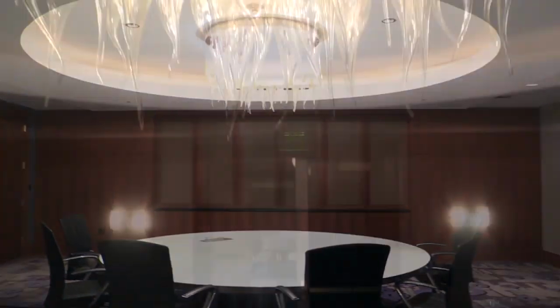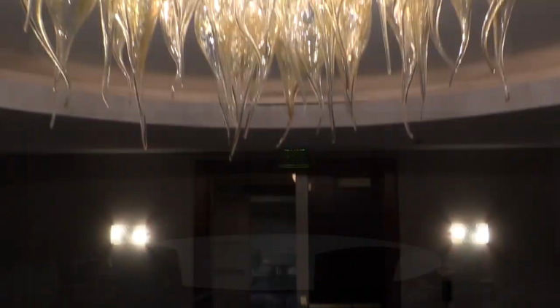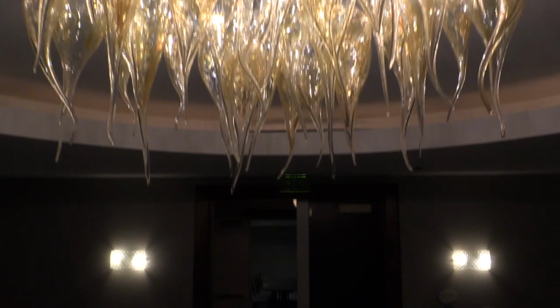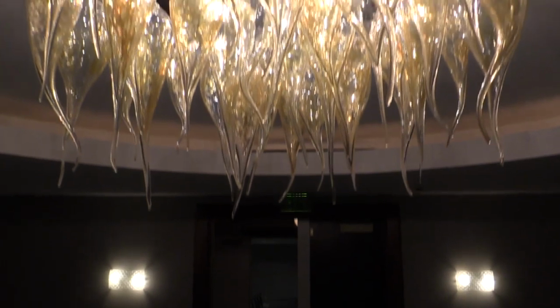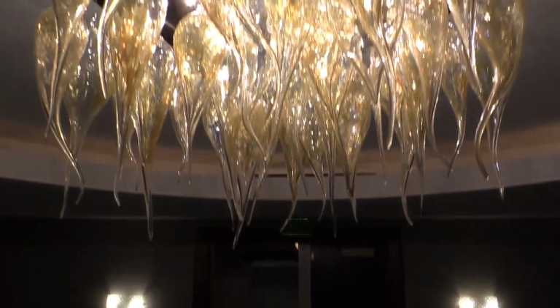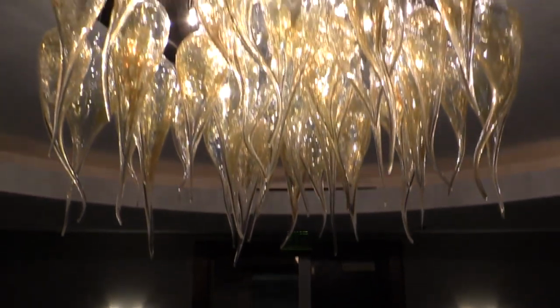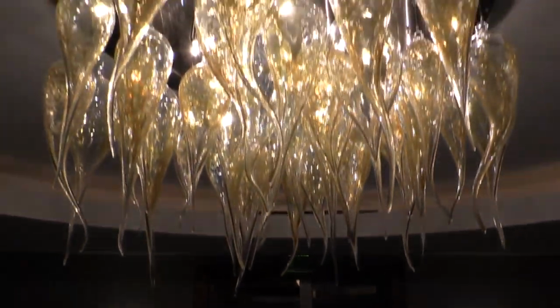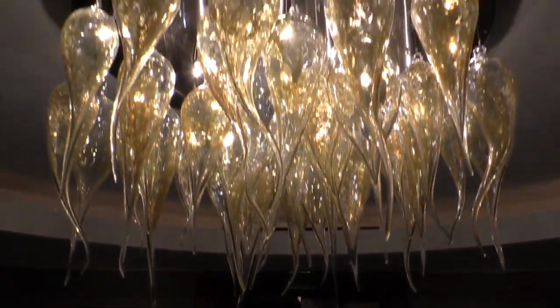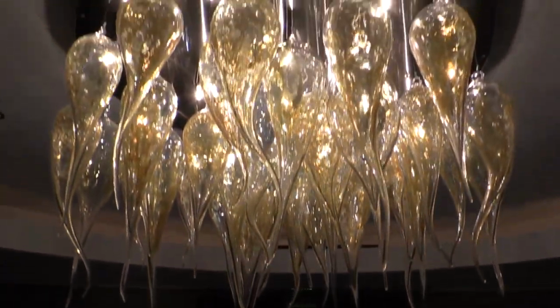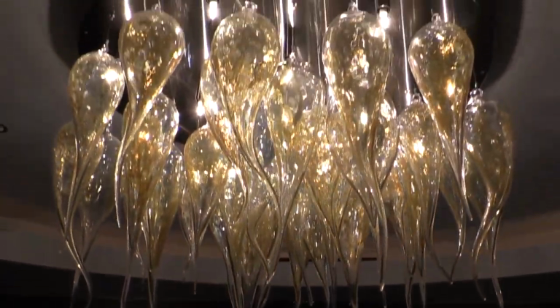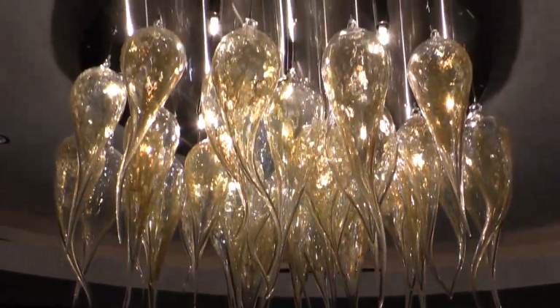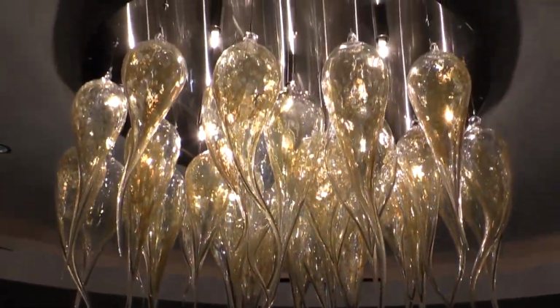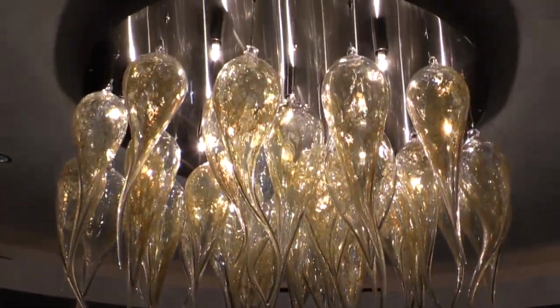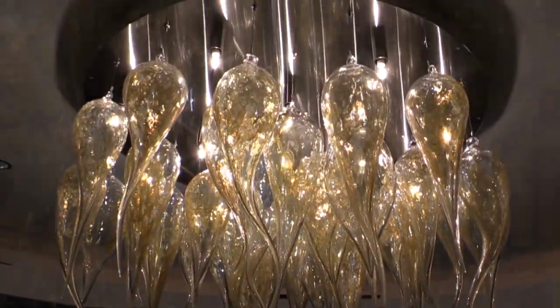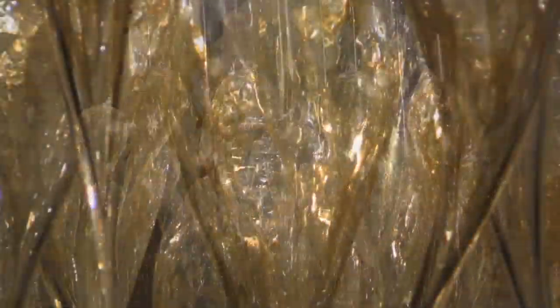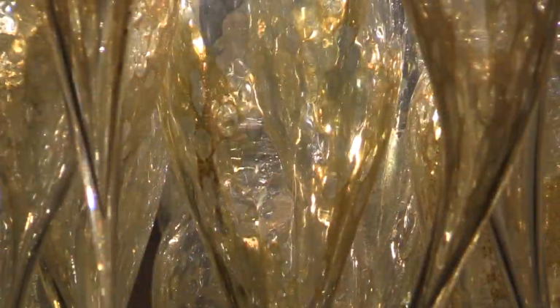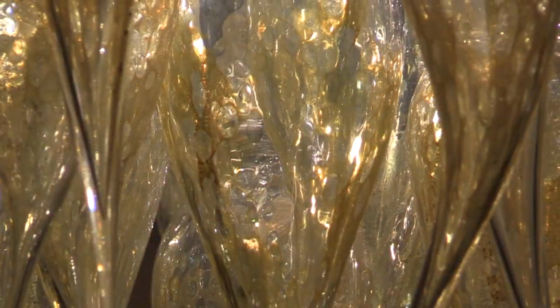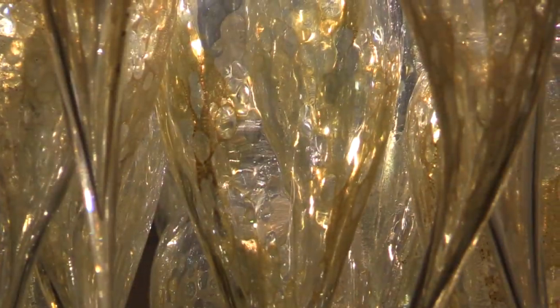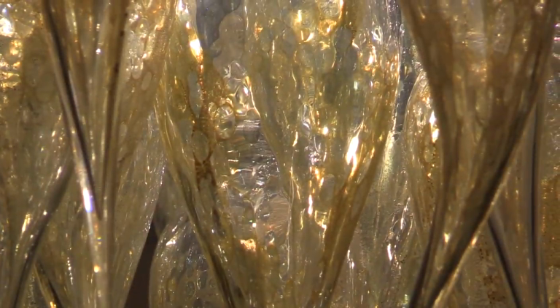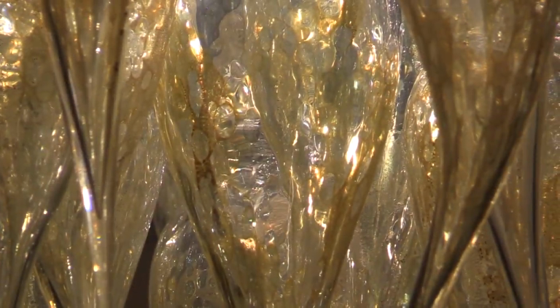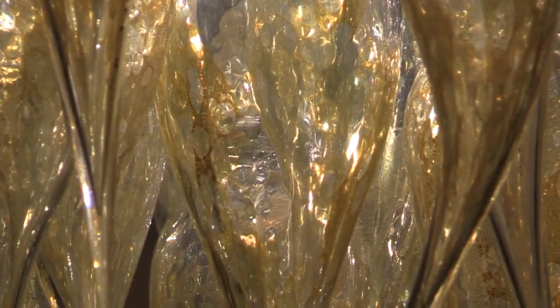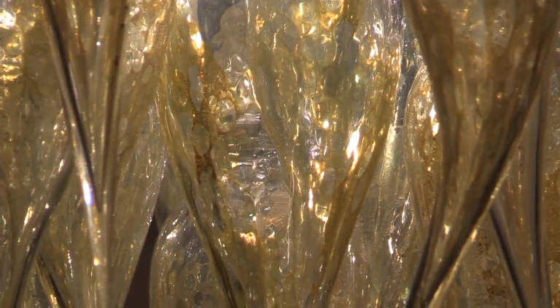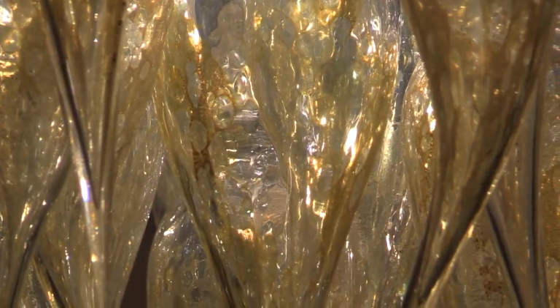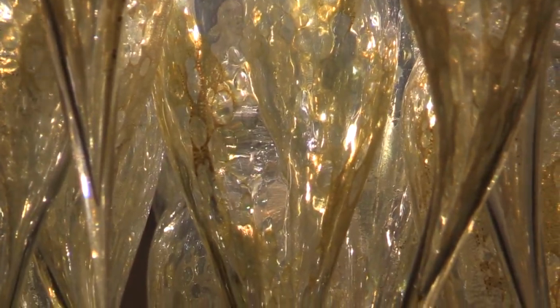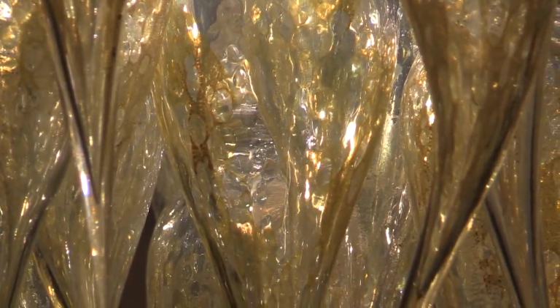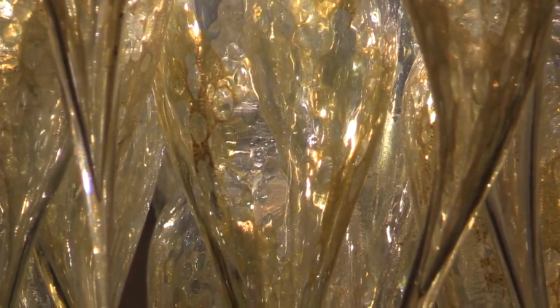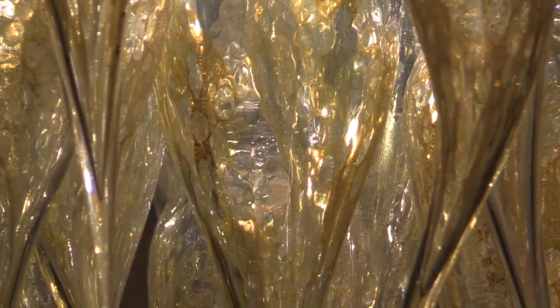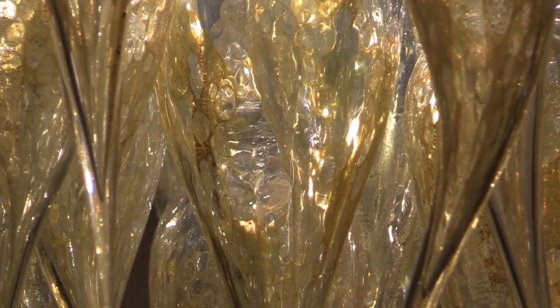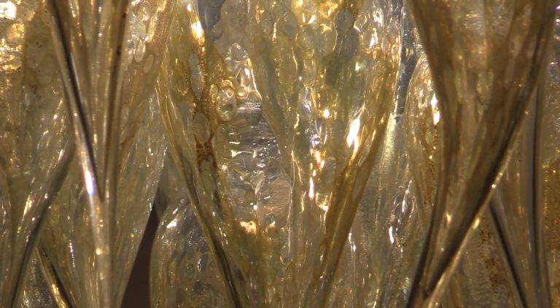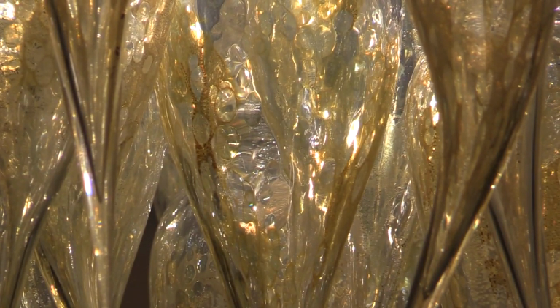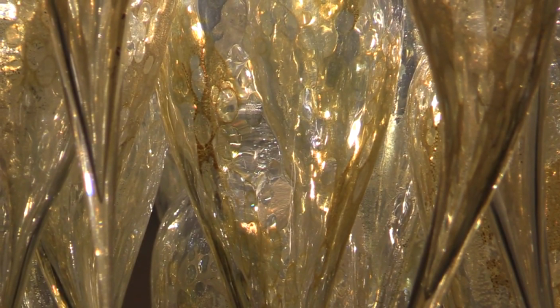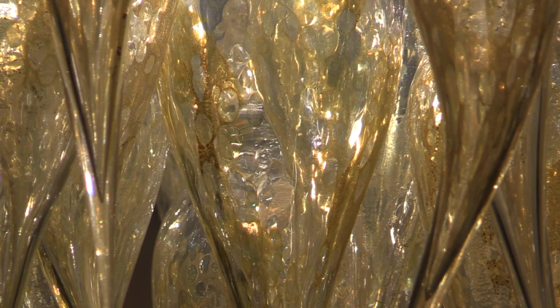I believe when we walk into a space and there are handmade objects there, there's something in us that feels it. It feels good to be around handmade objects.